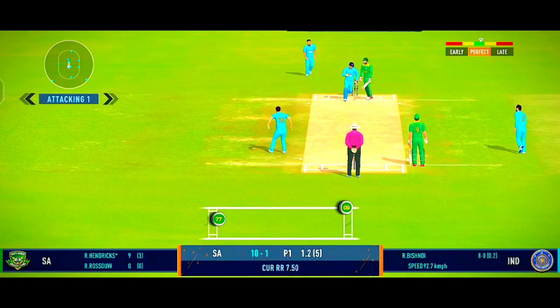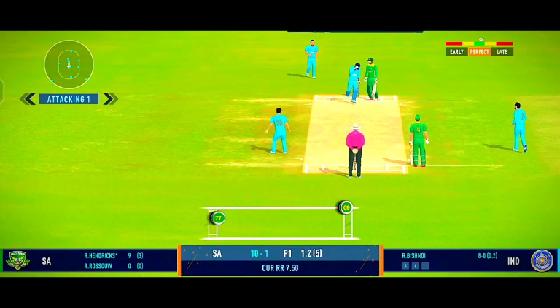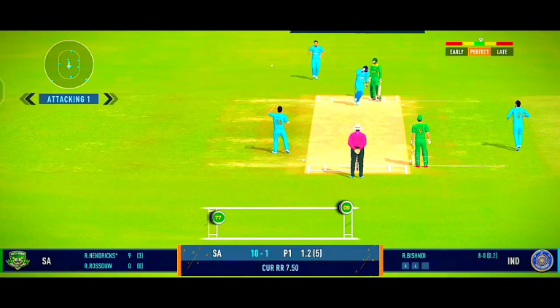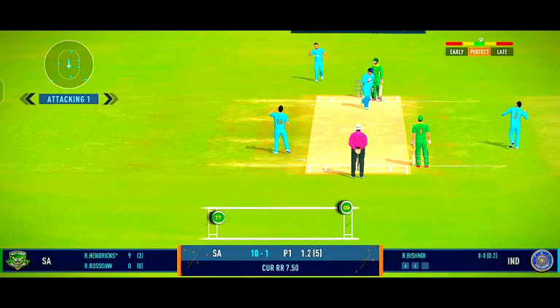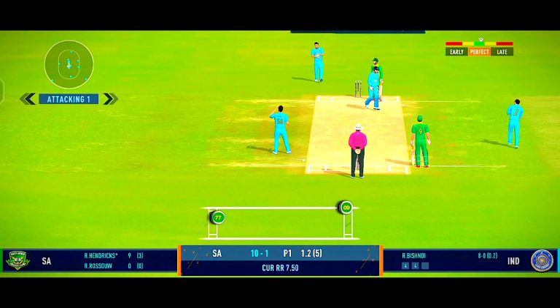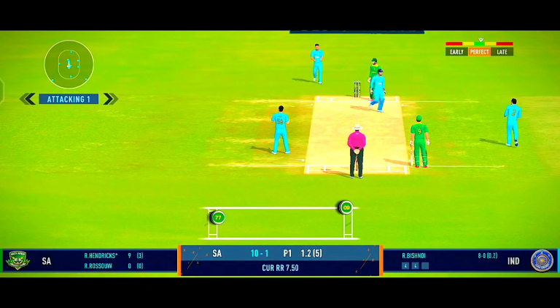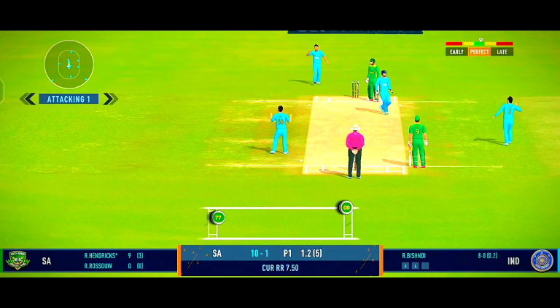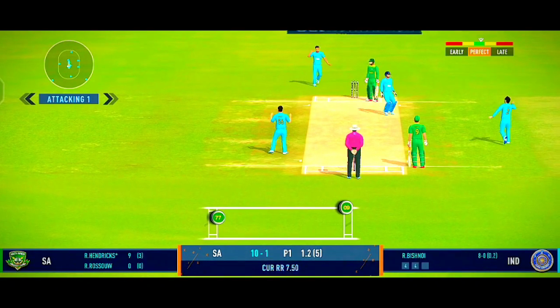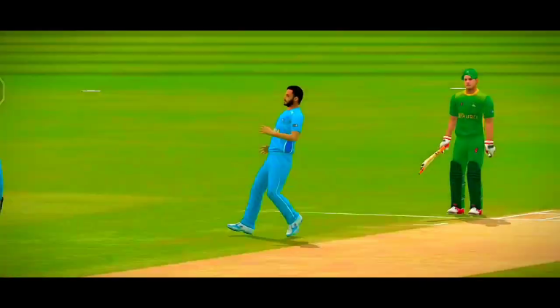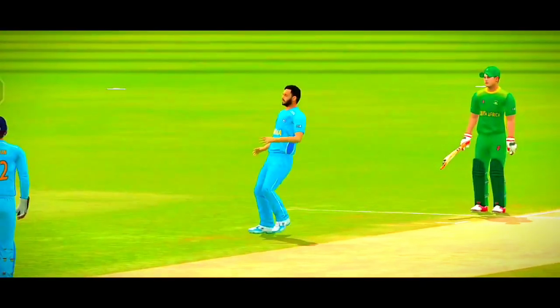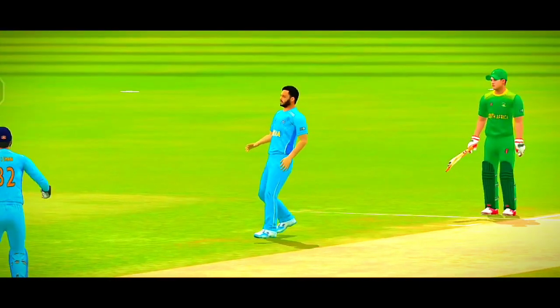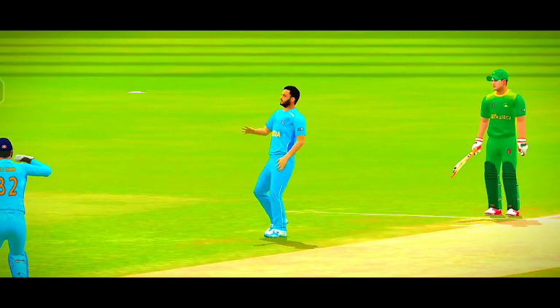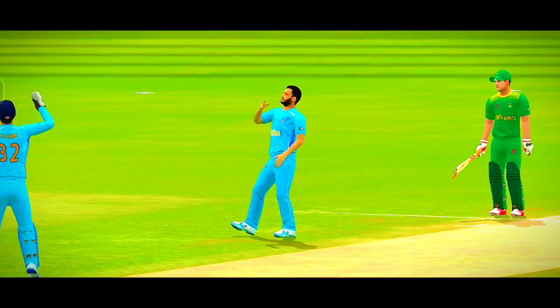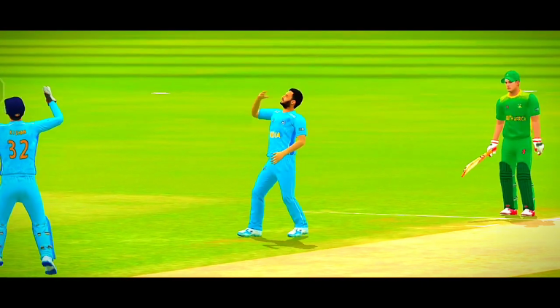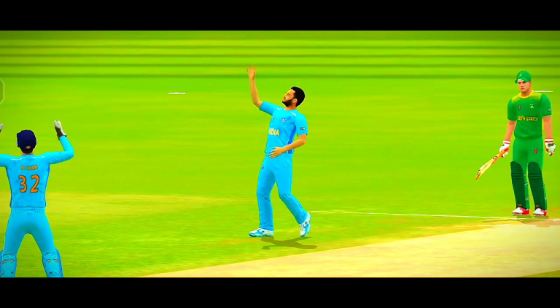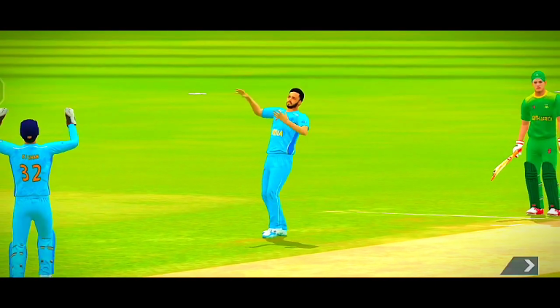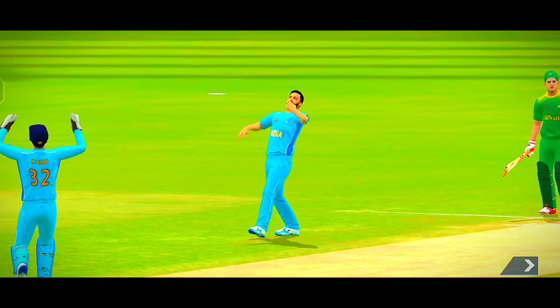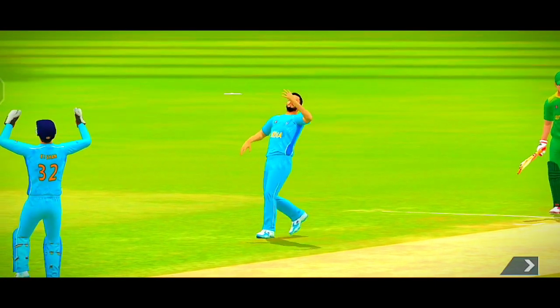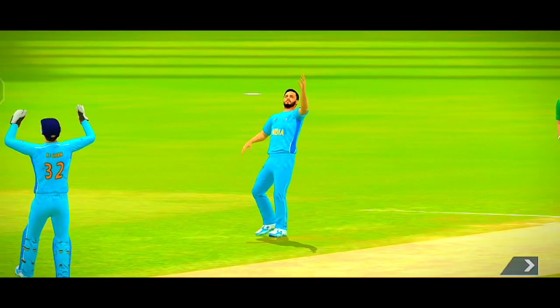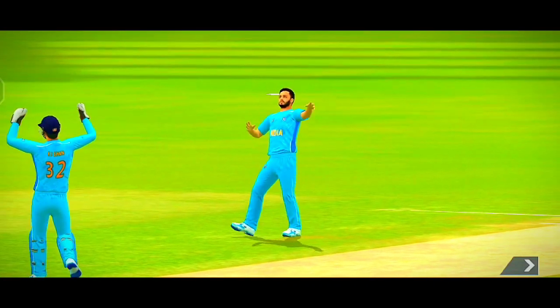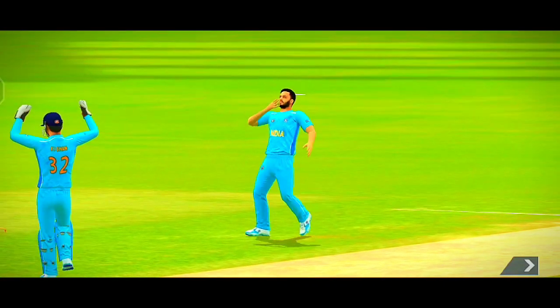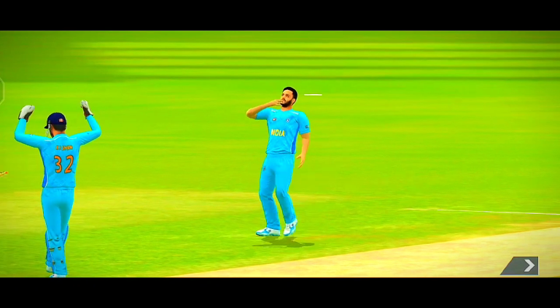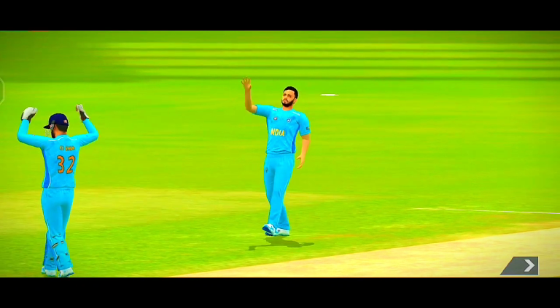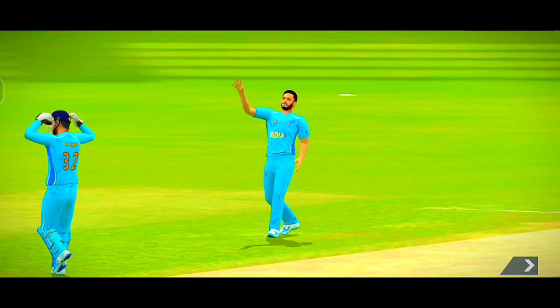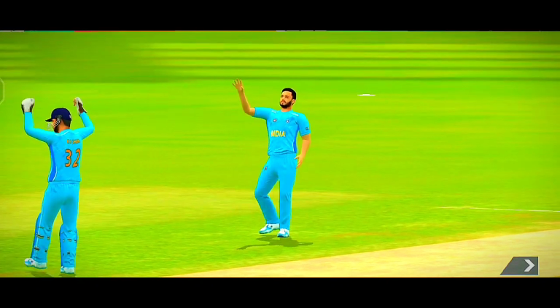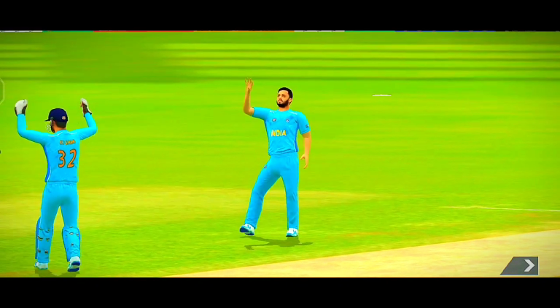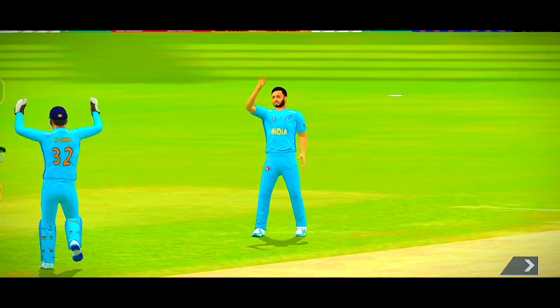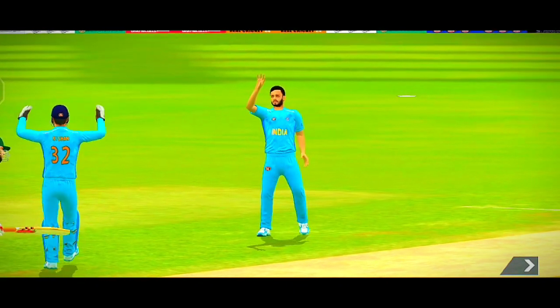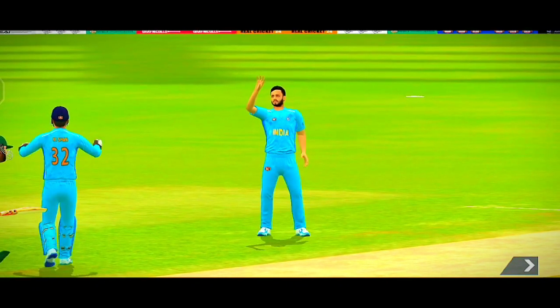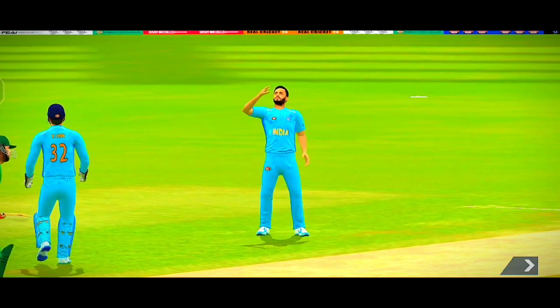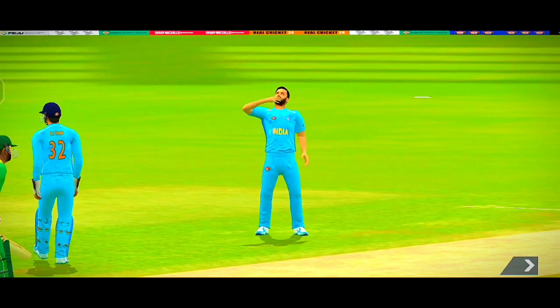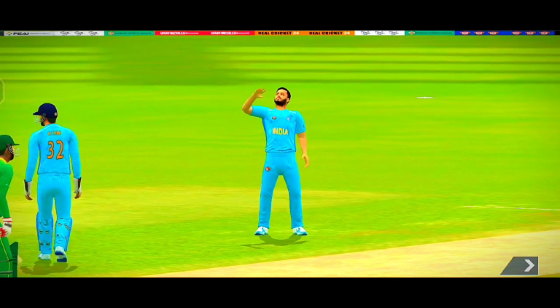The ball found the right length and found the edge. And there comes the famous salute — wonderful to watch.